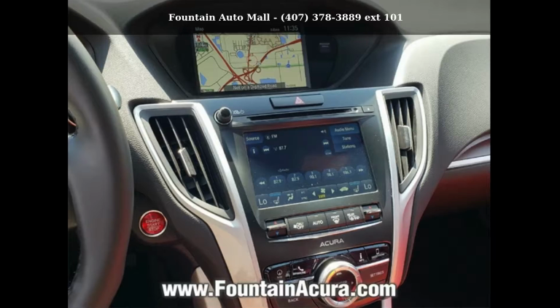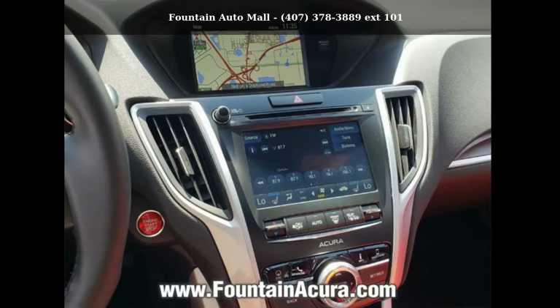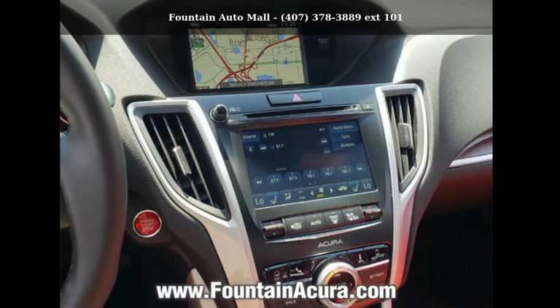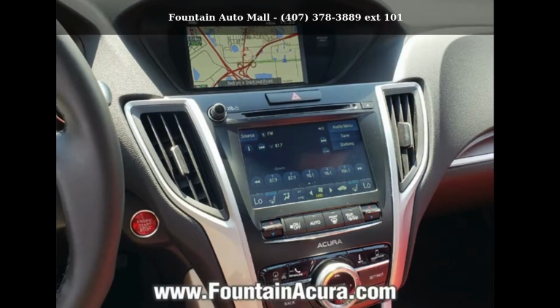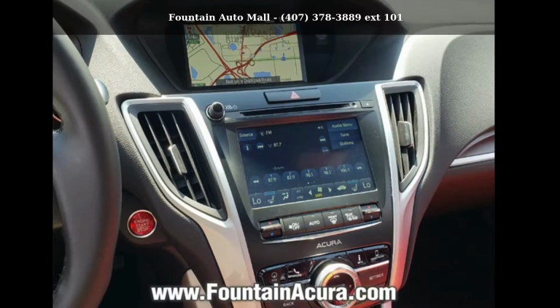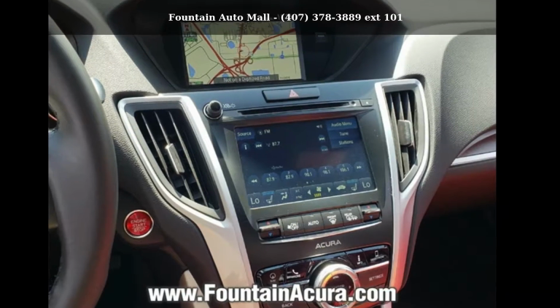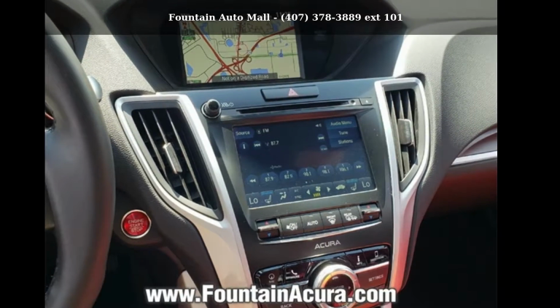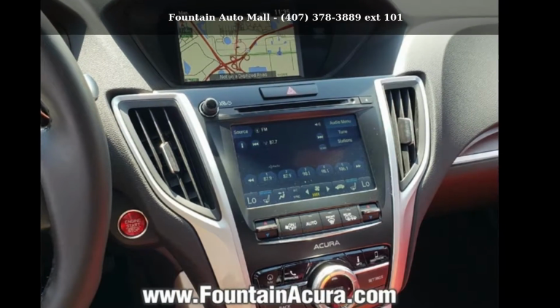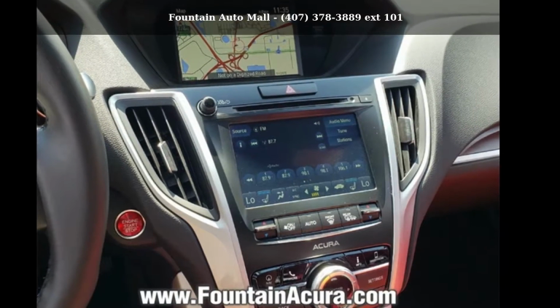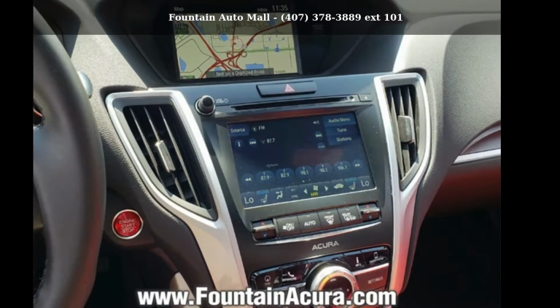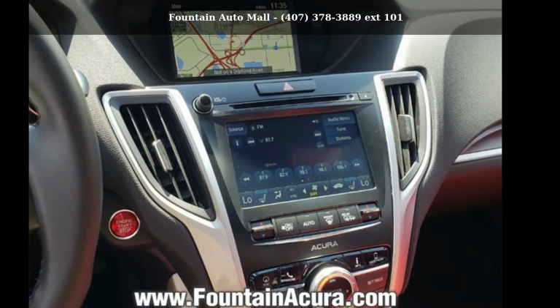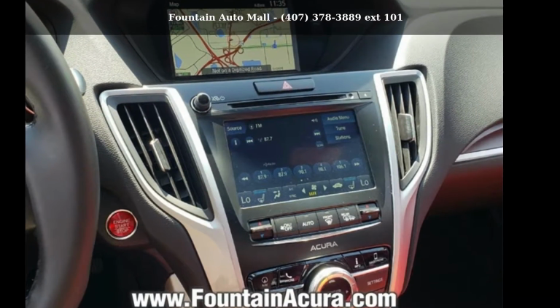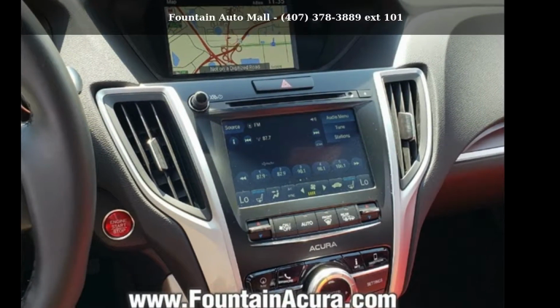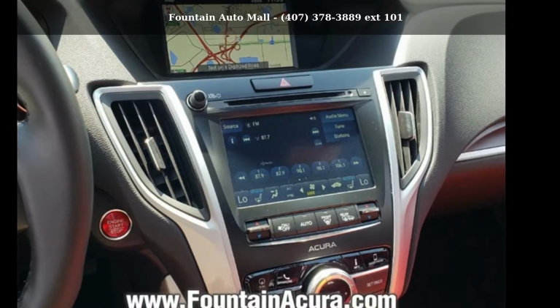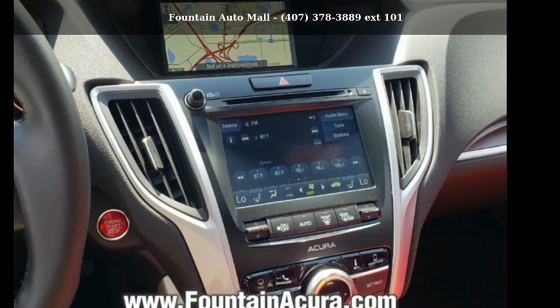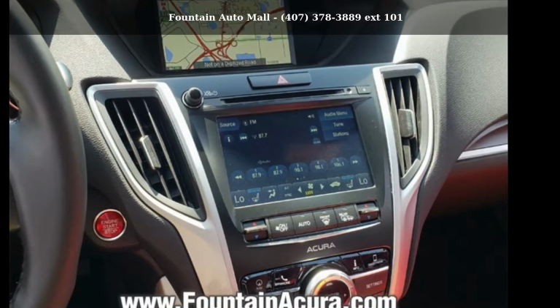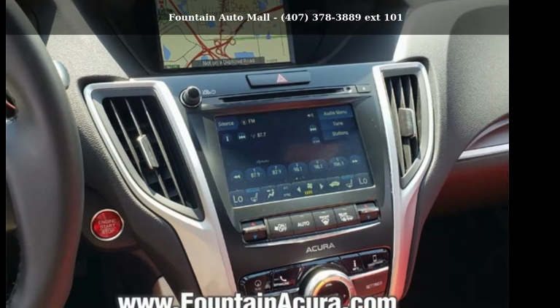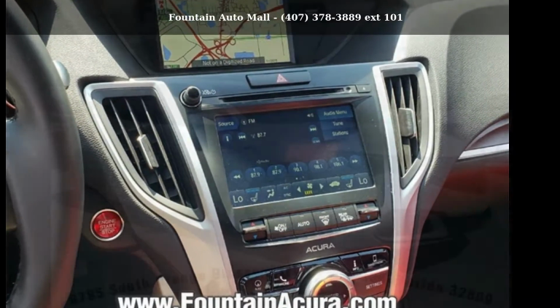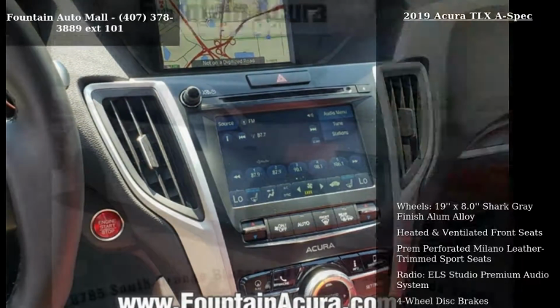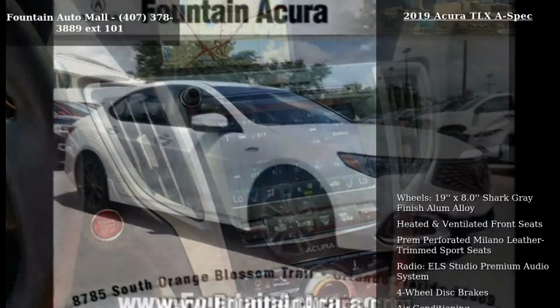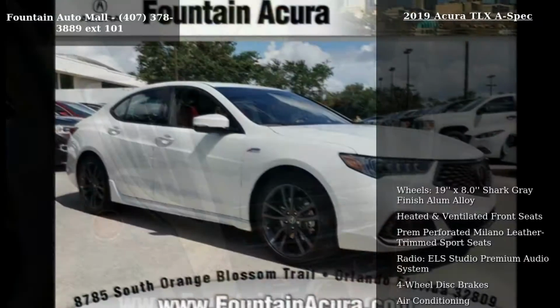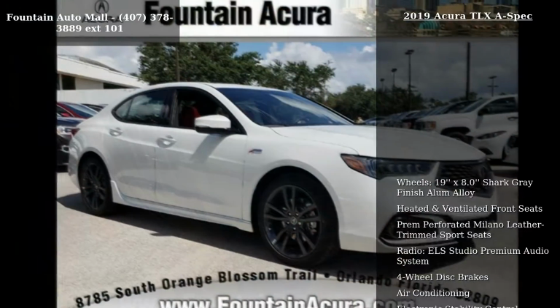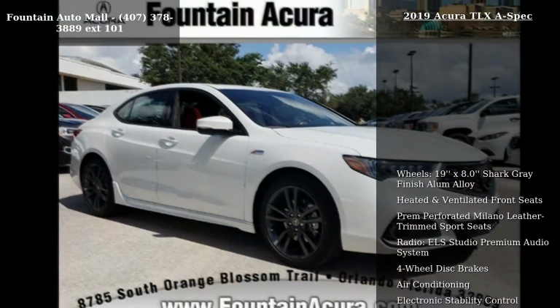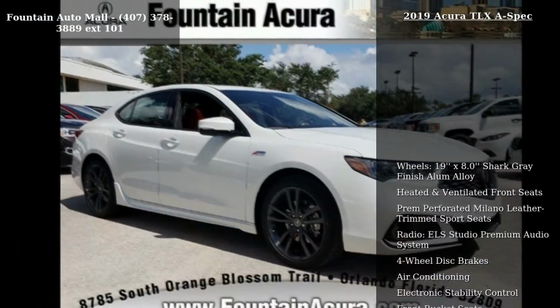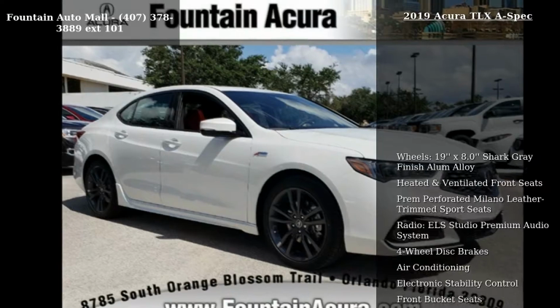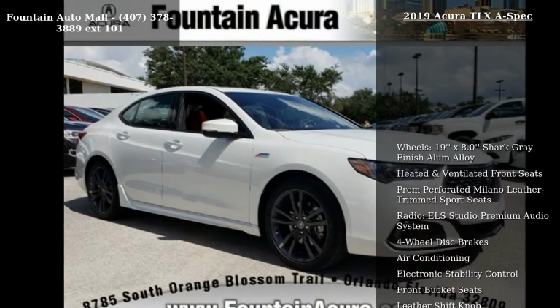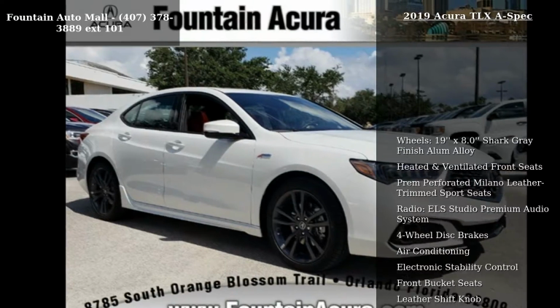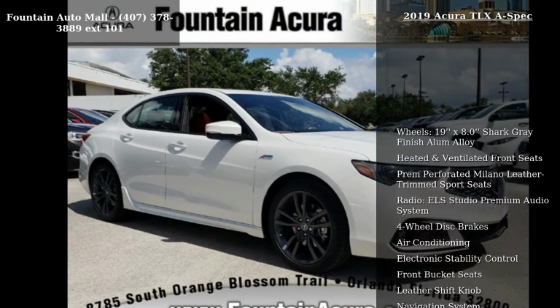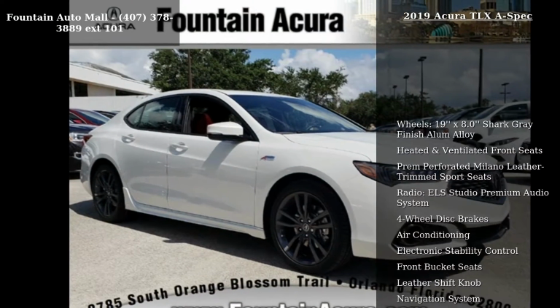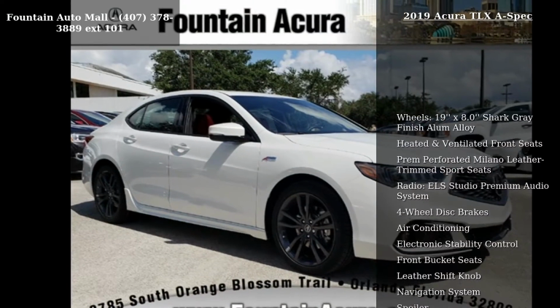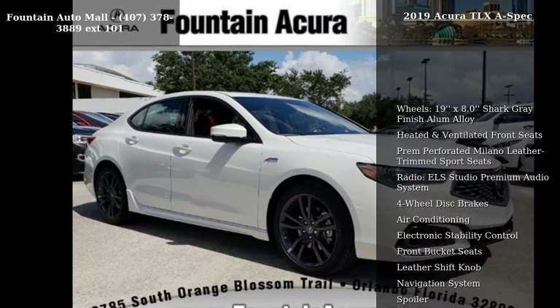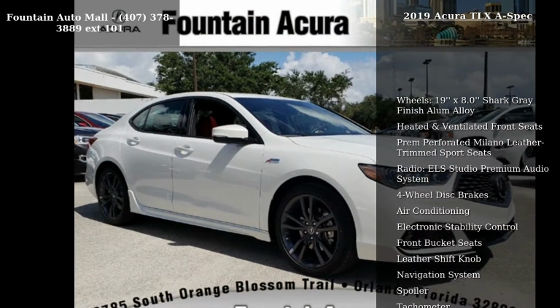Imagine yourself in this accurate 2019 TLX A-Spec. Don't miss this great deal on a luxury vehicle.